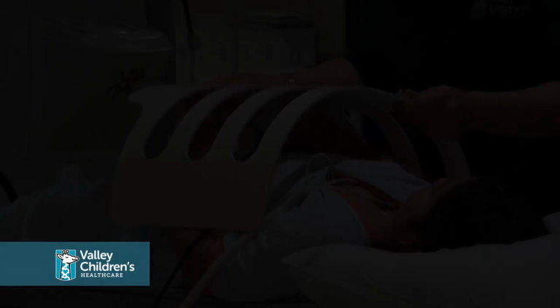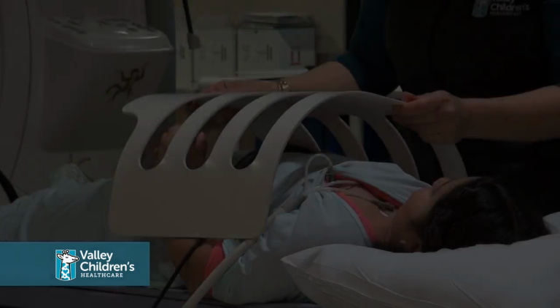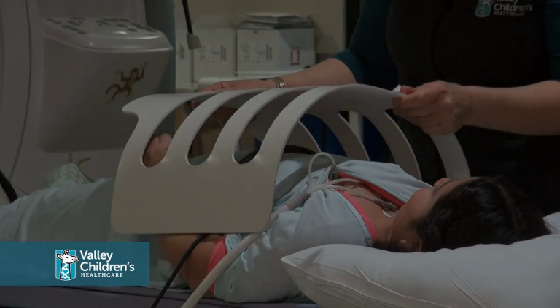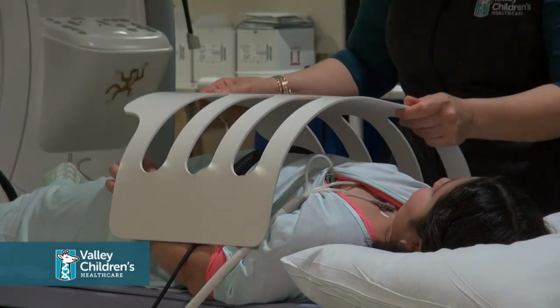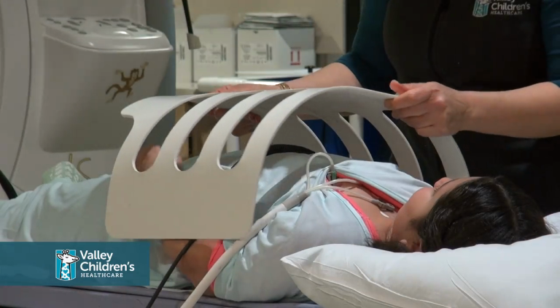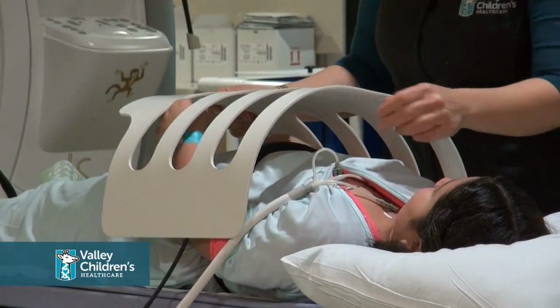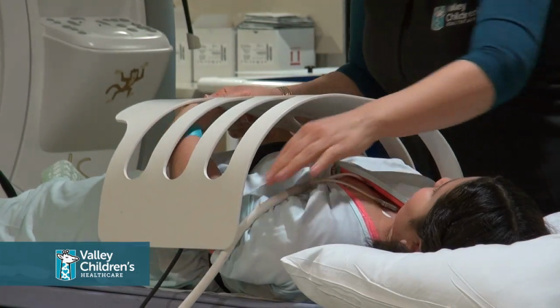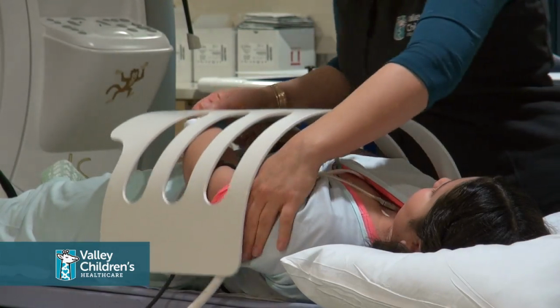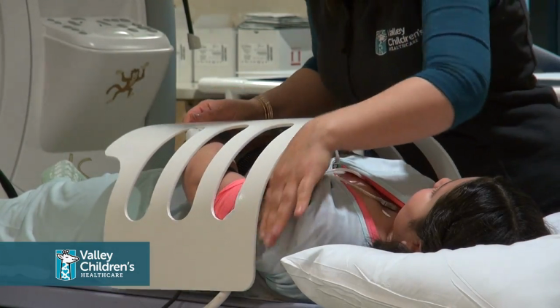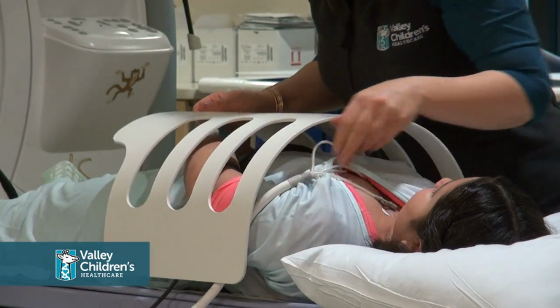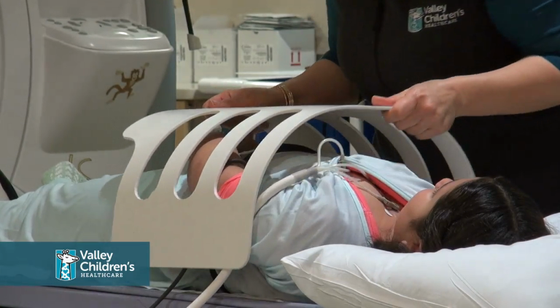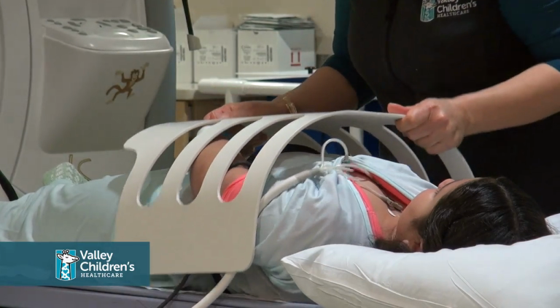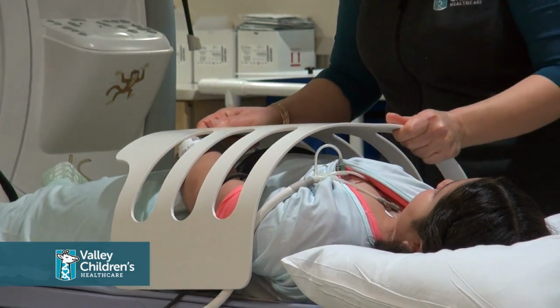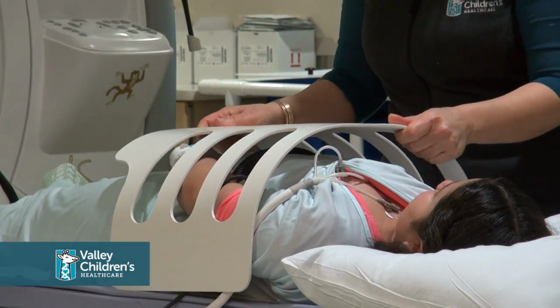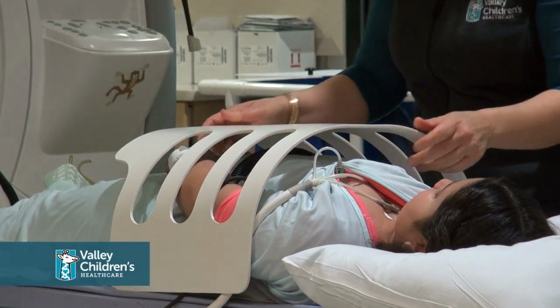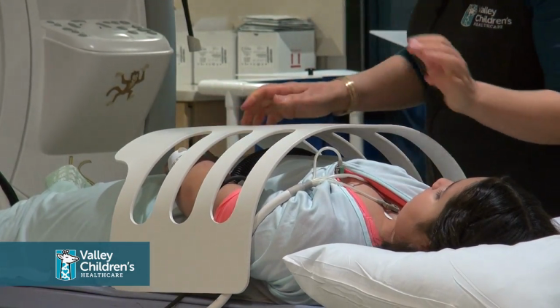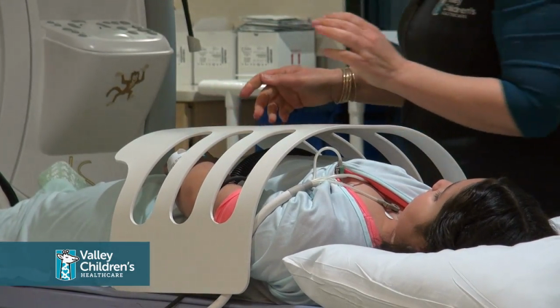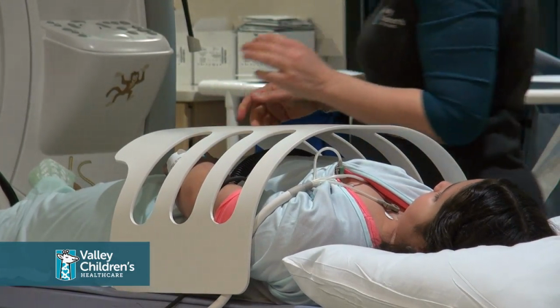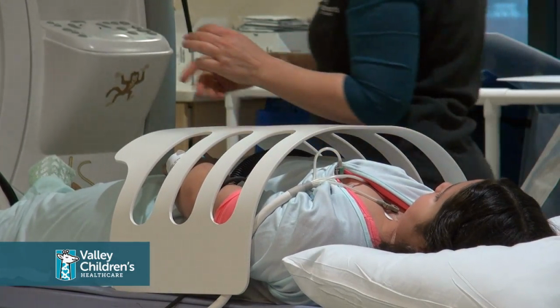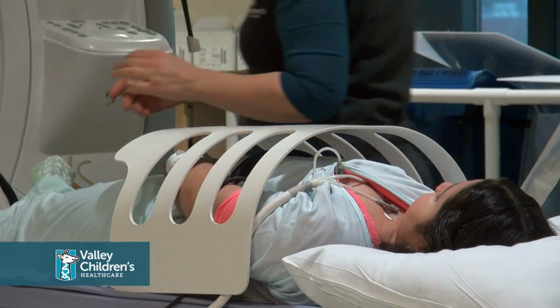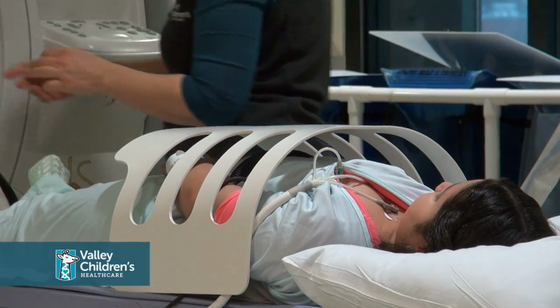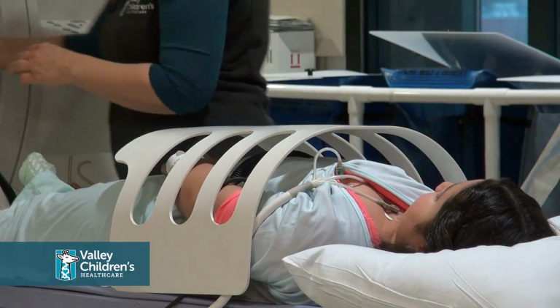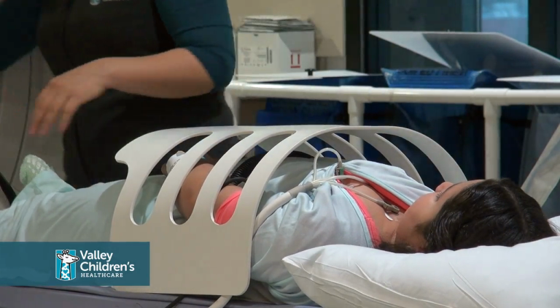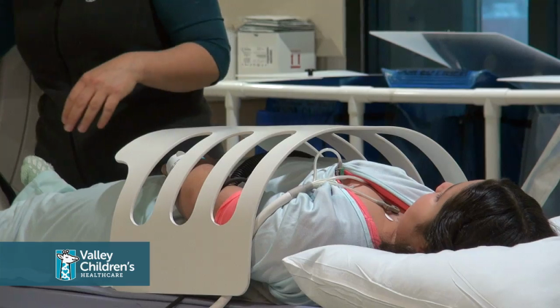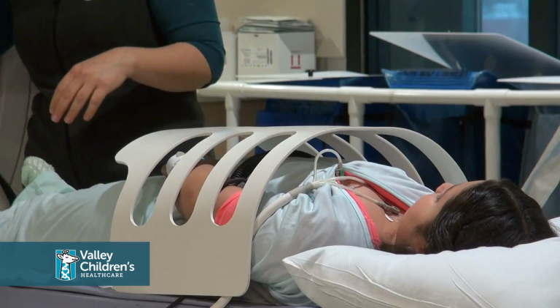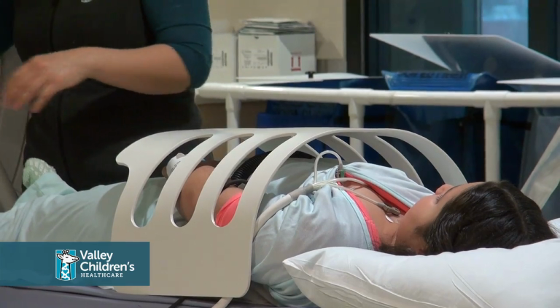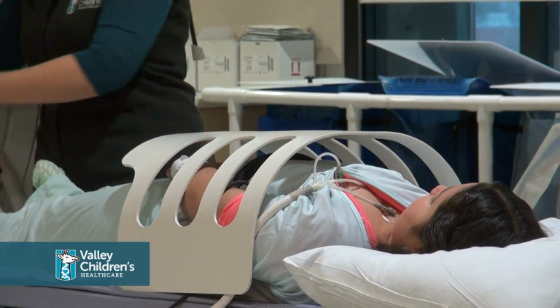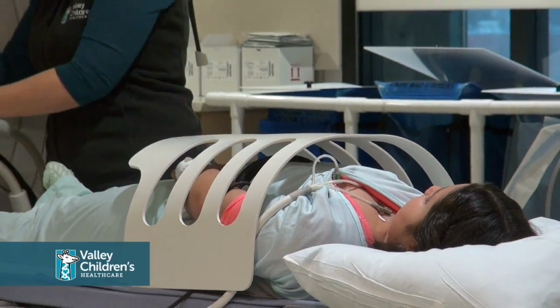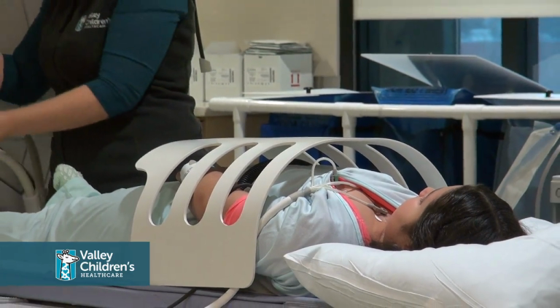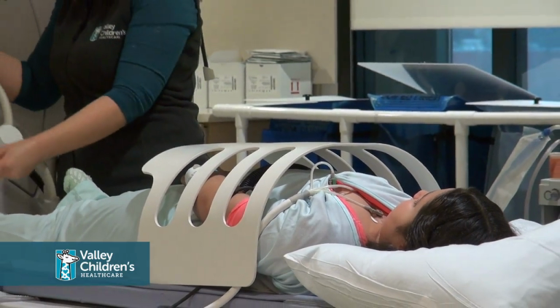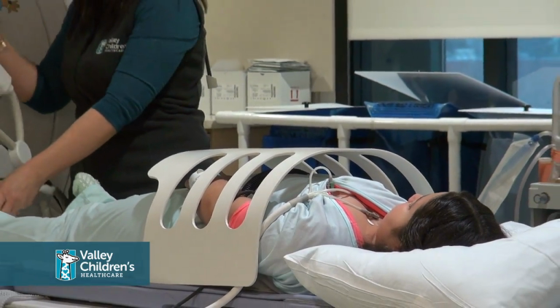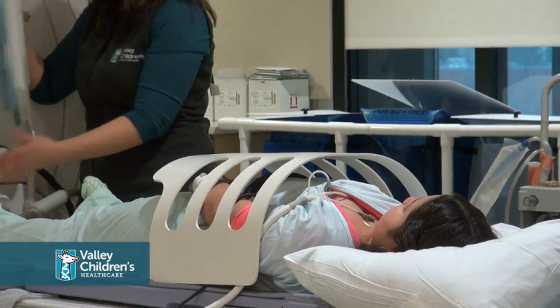A device called a coil would then be placed over your child's chest. The coil is a part of the camera that takes pictures.